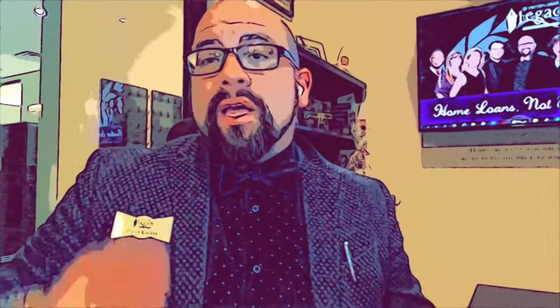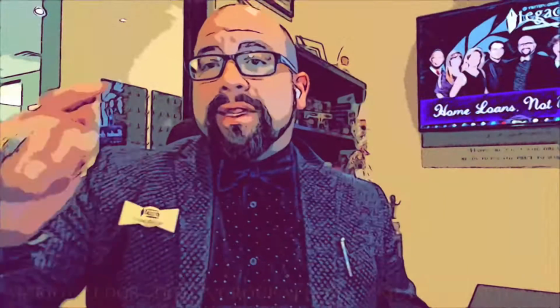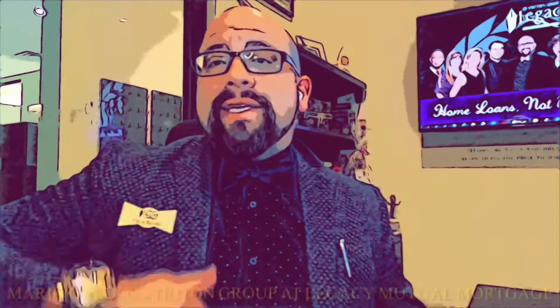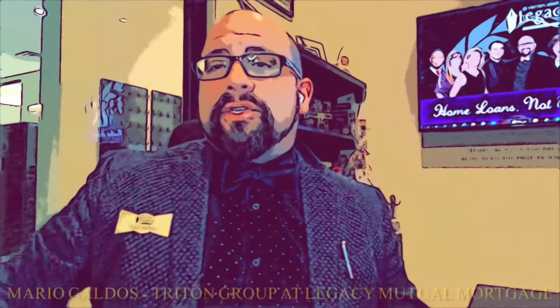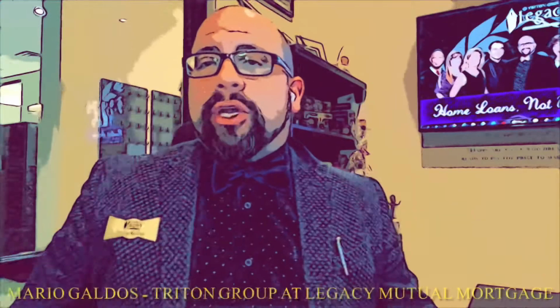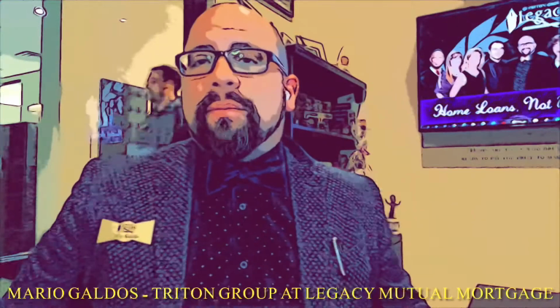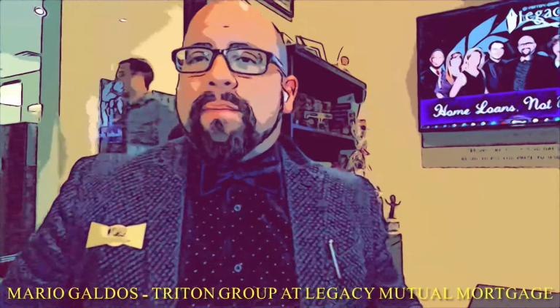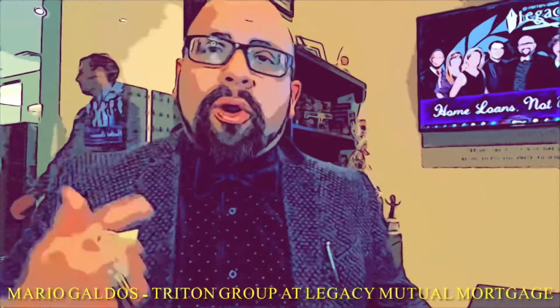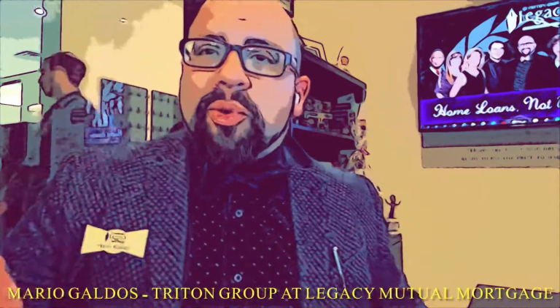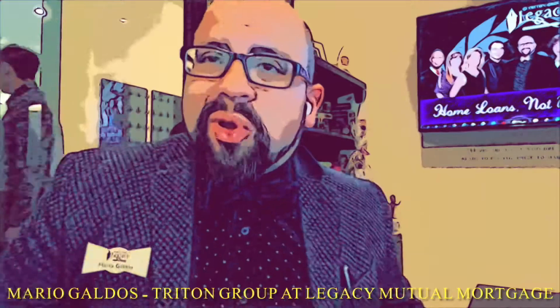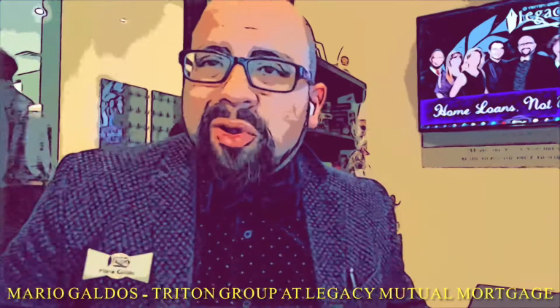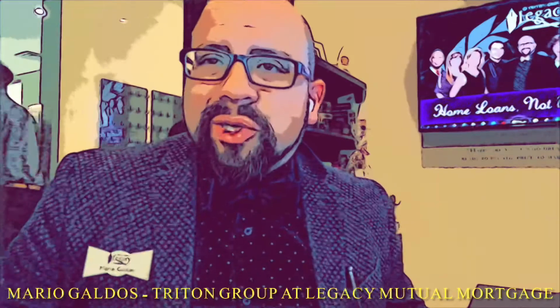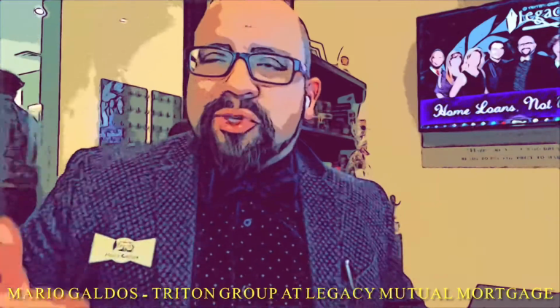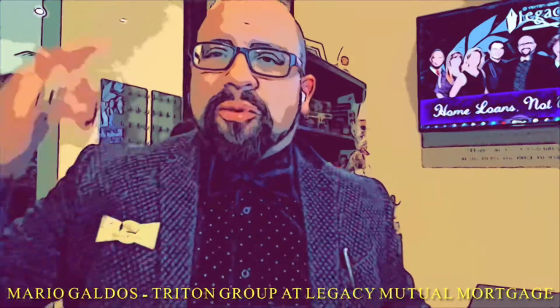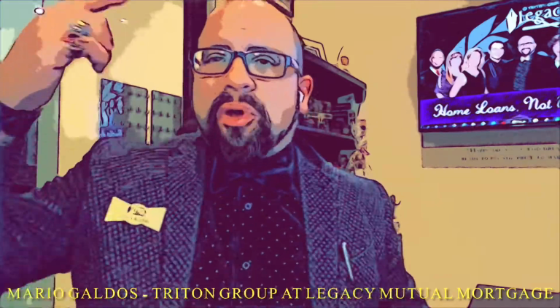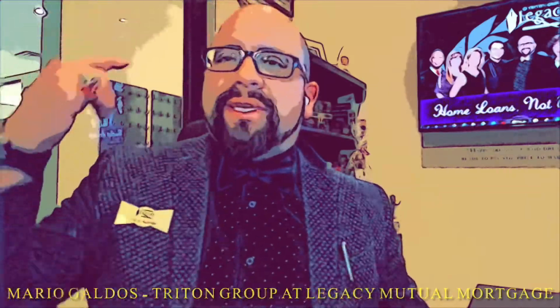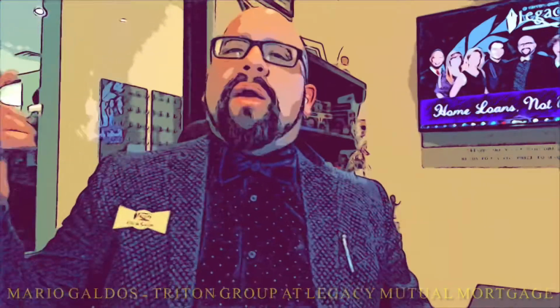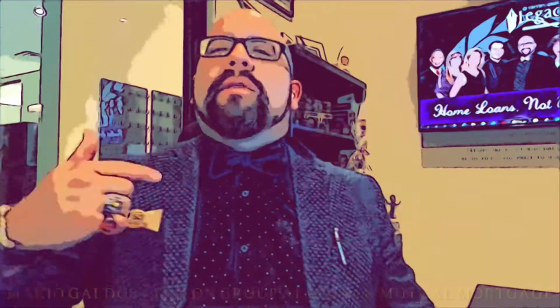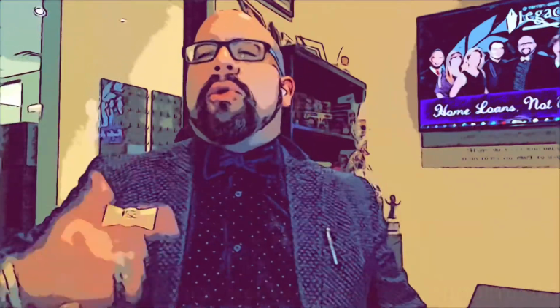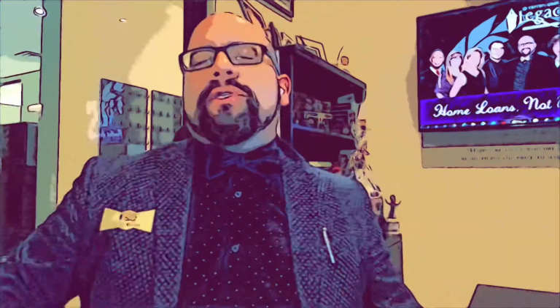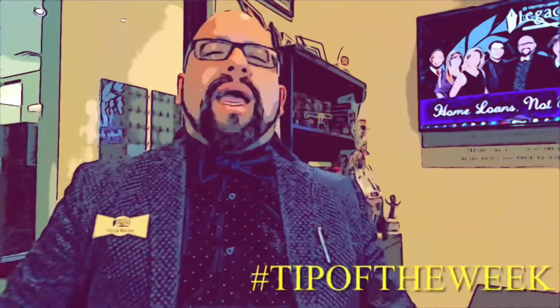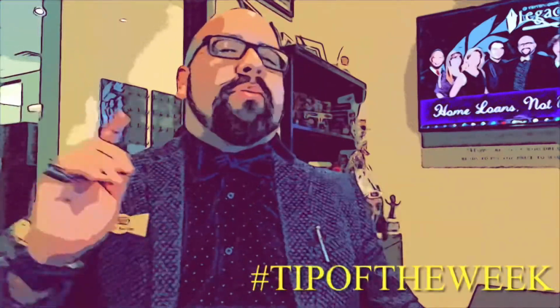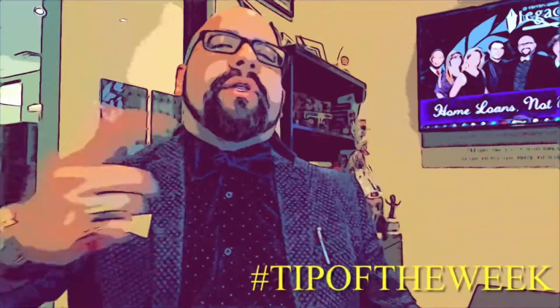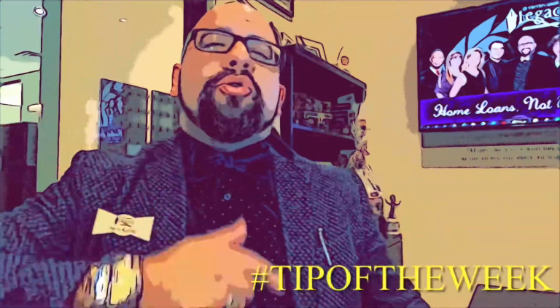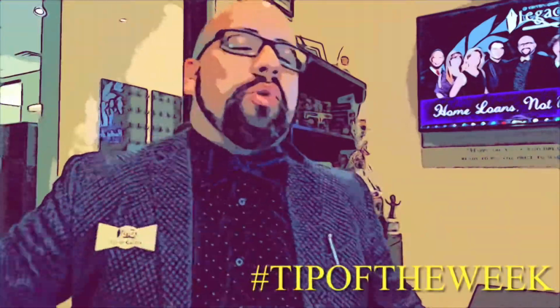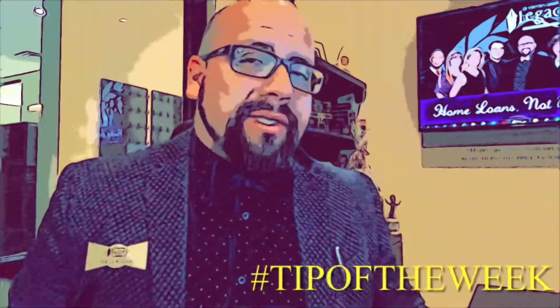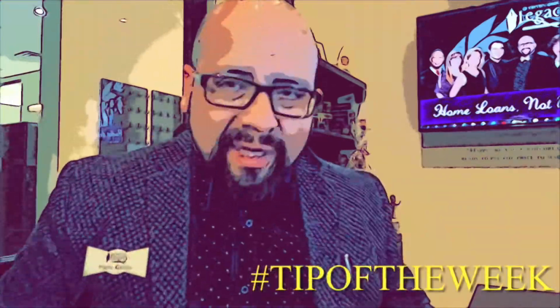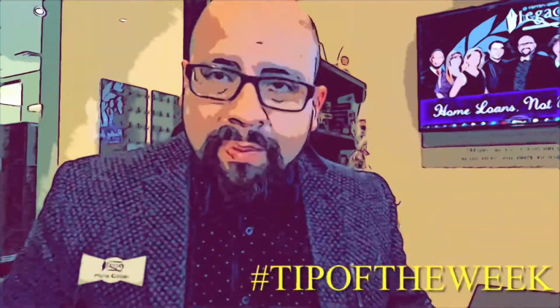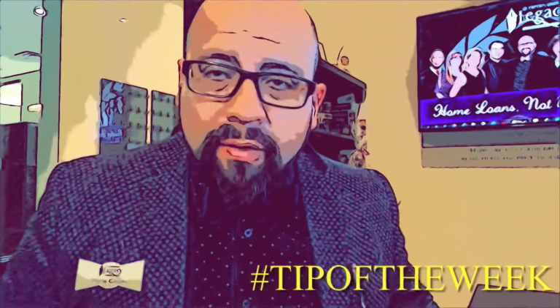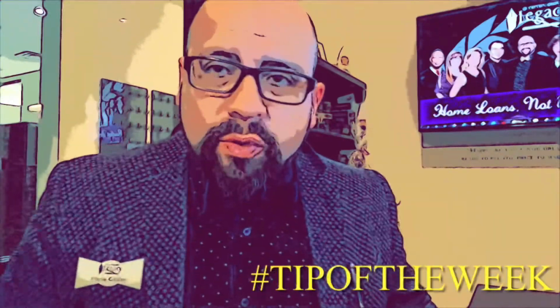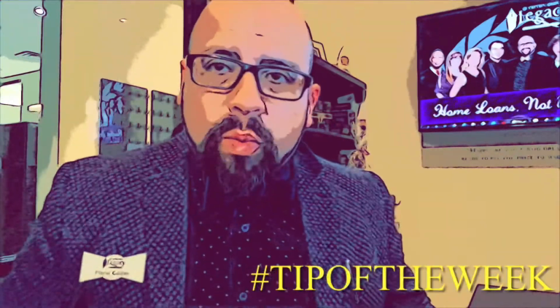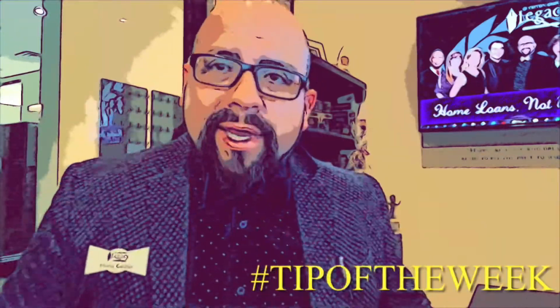Ladies and gentlemen, Mario Galdos, your bald guy with the bow tie, bringing you your tip of the week.